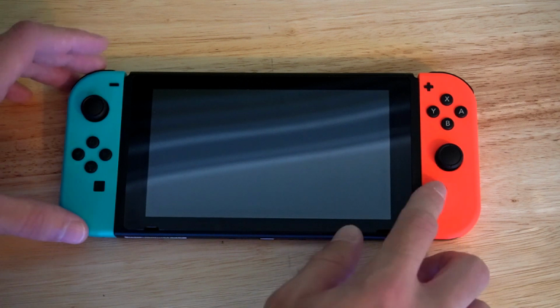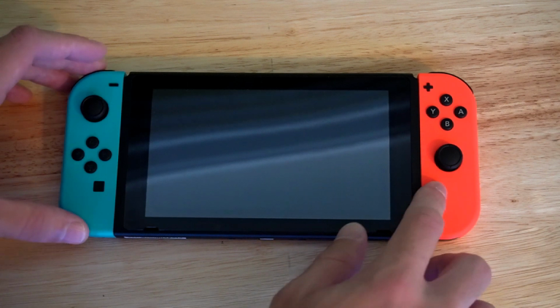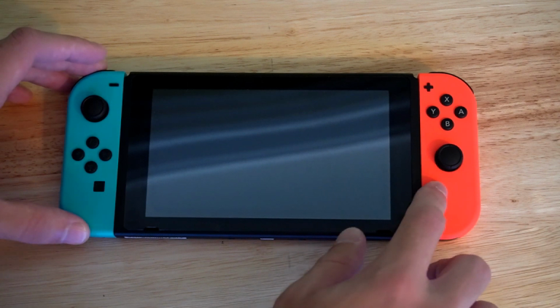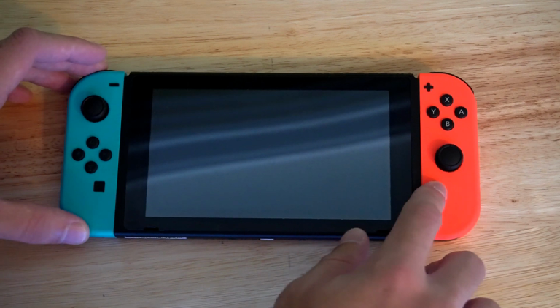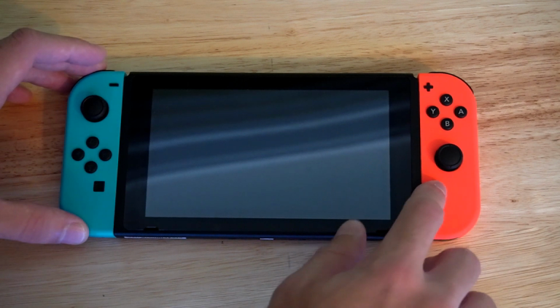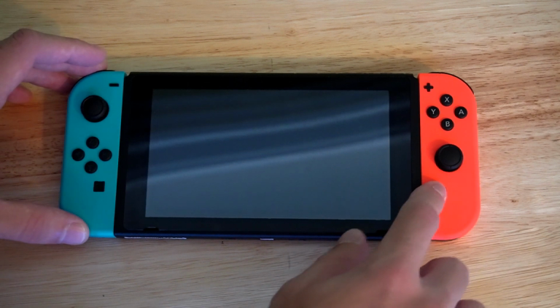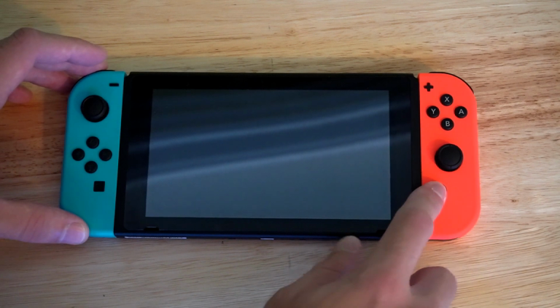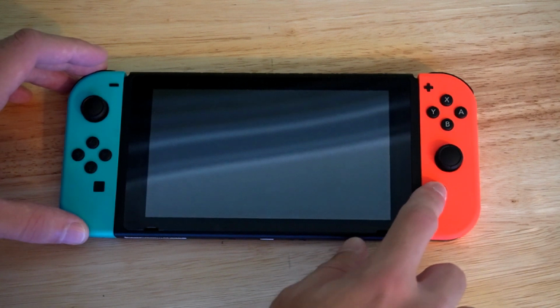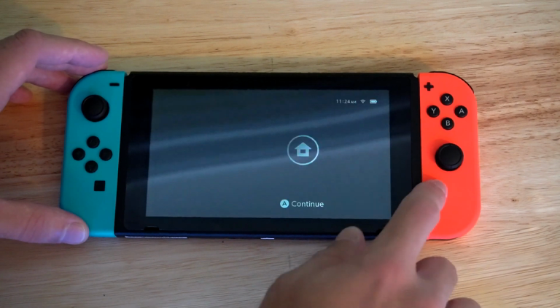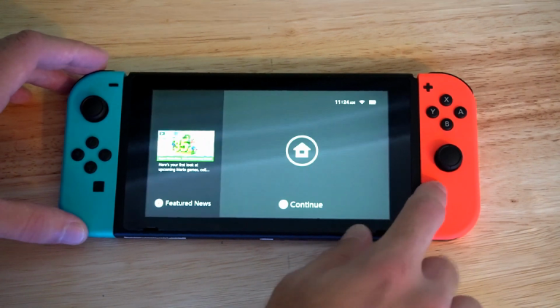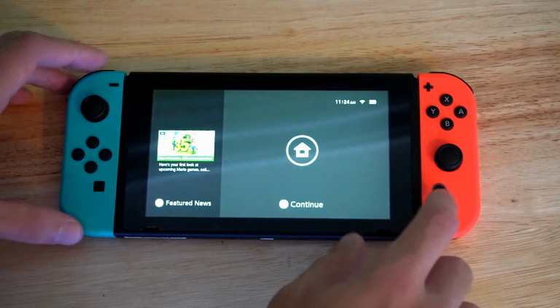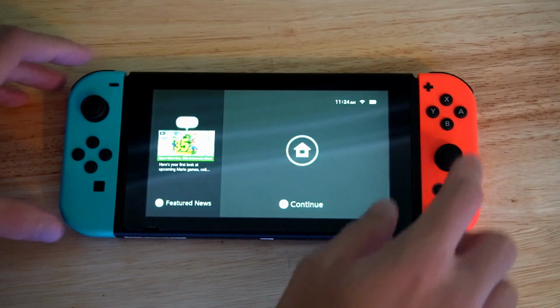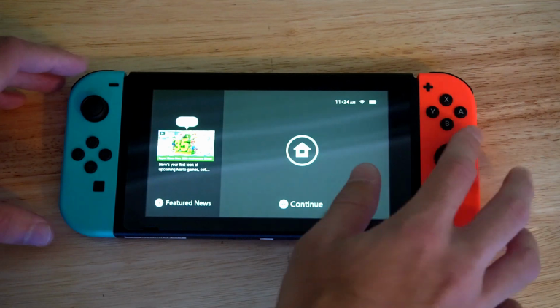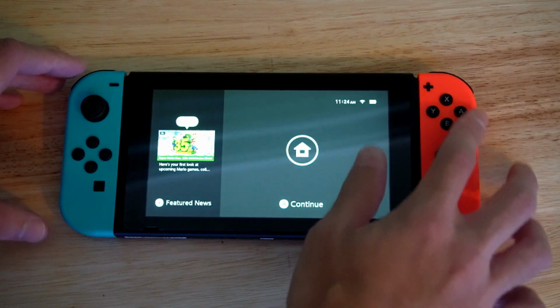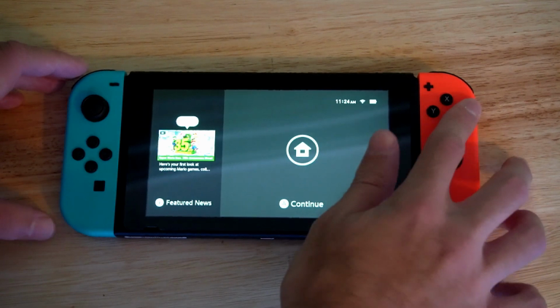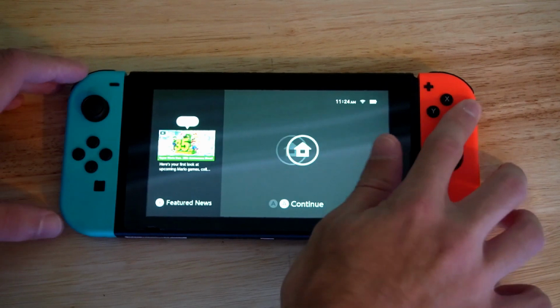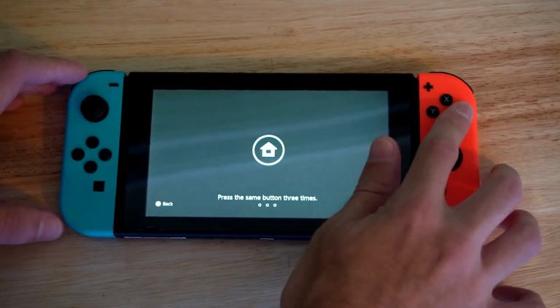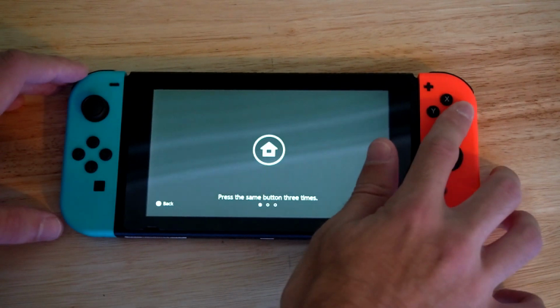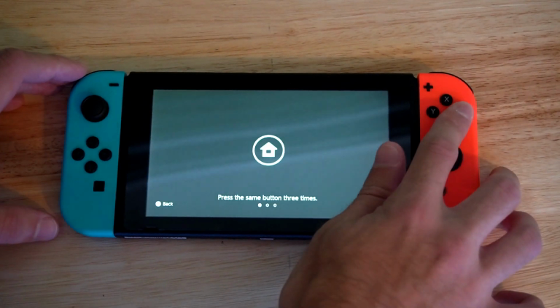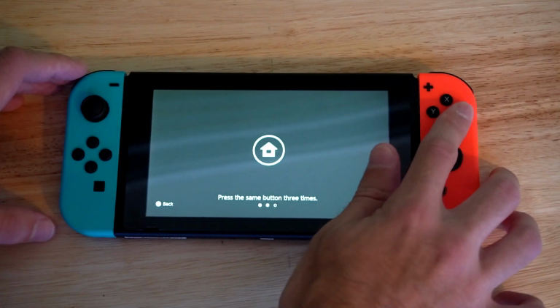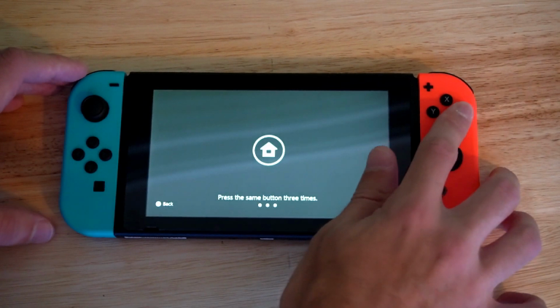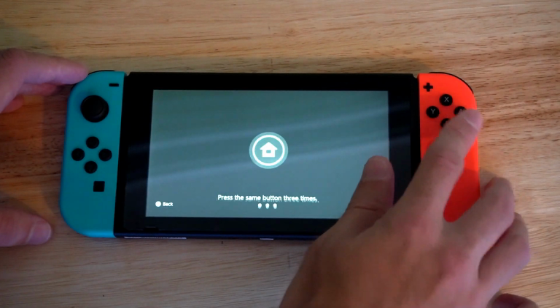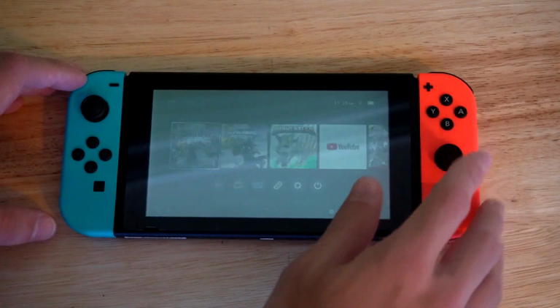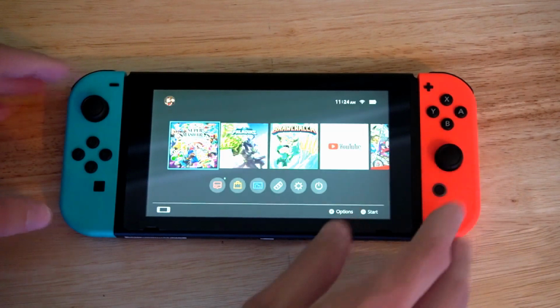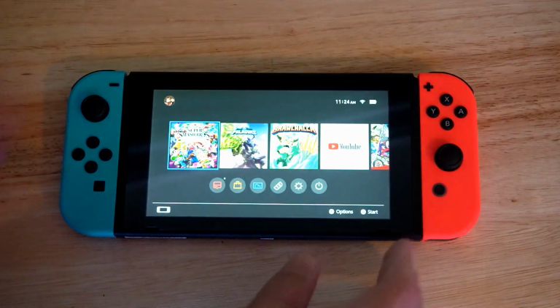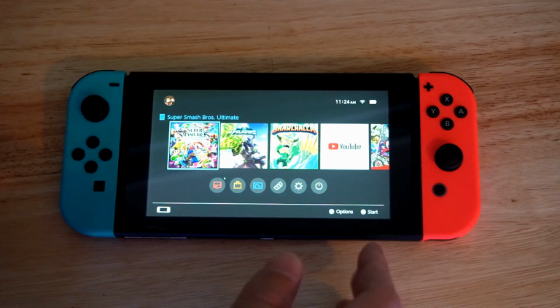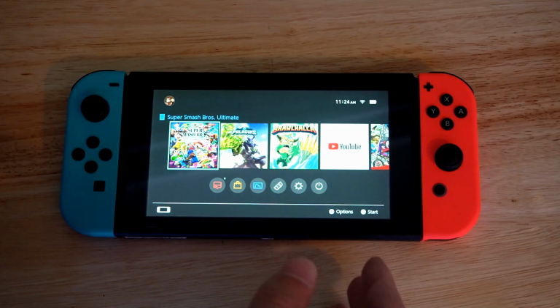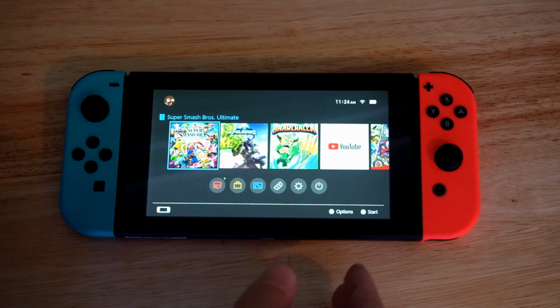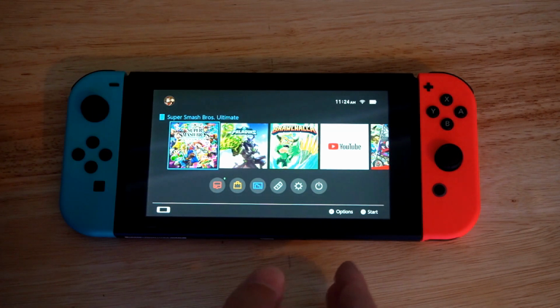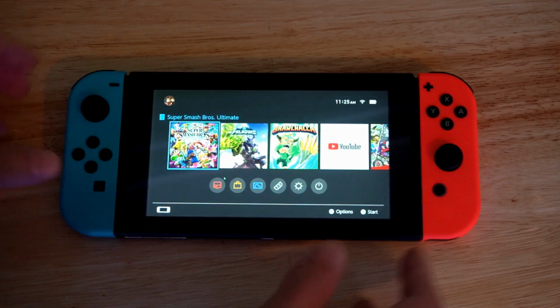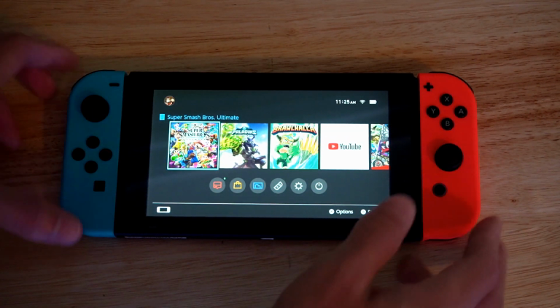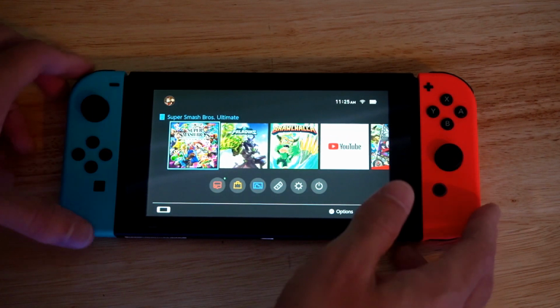So let's turn on my Nintendo Switch and then press A a couple times. That puts it into Sleep Mode.